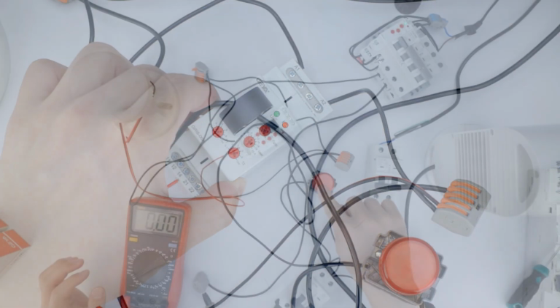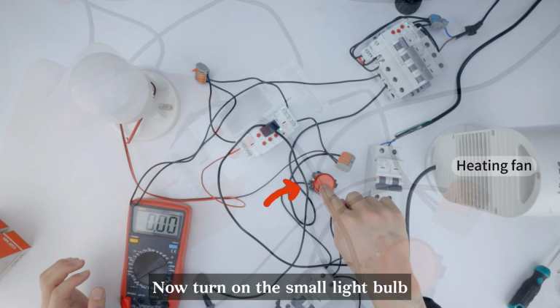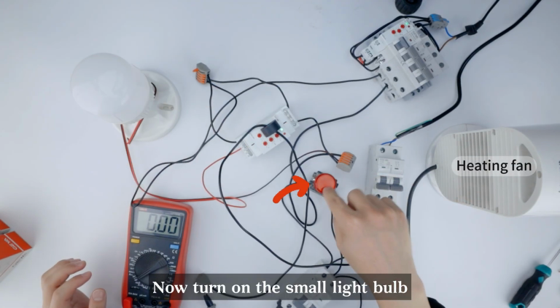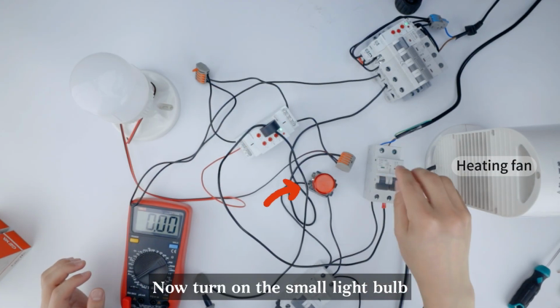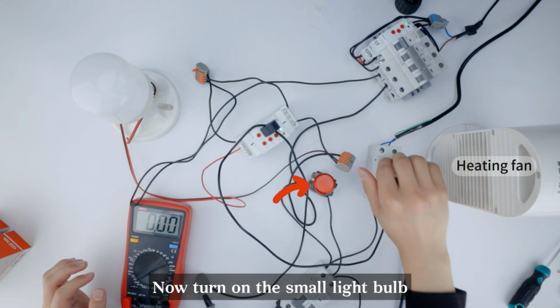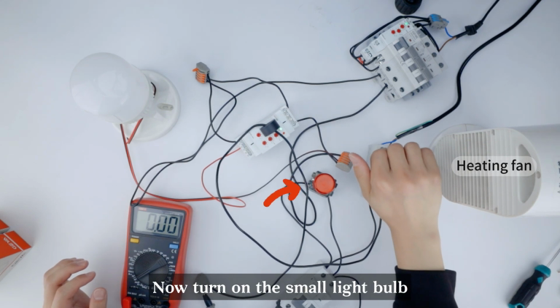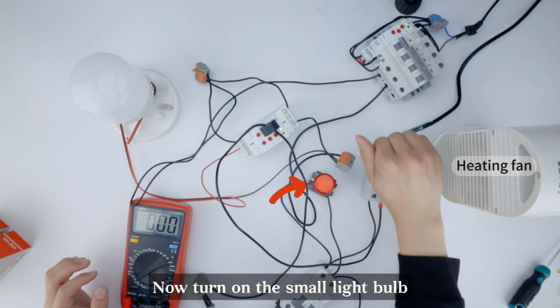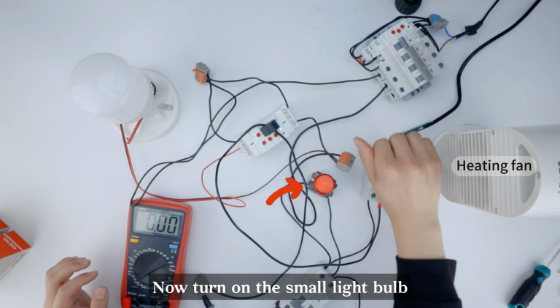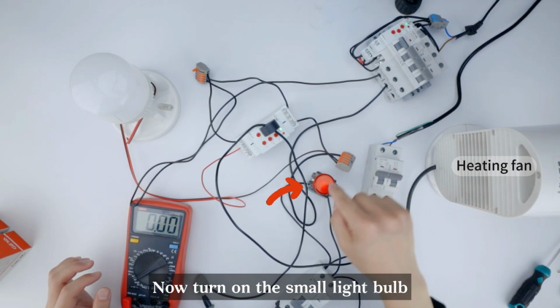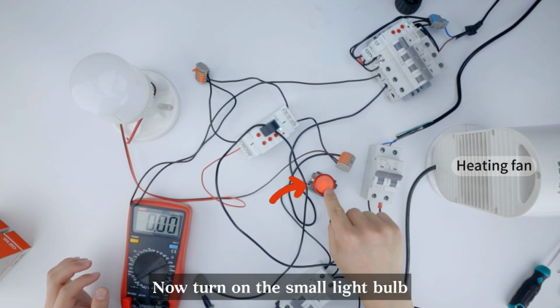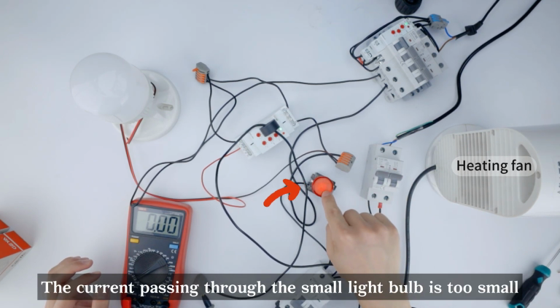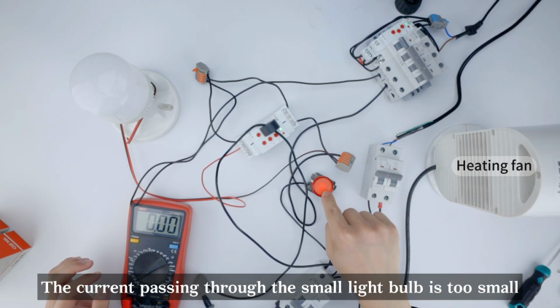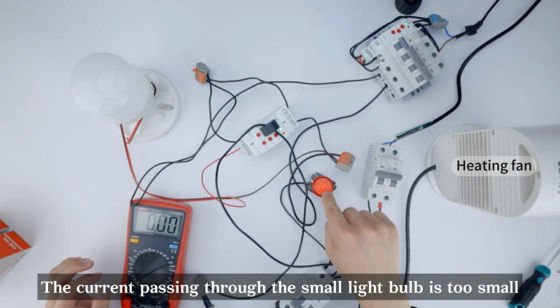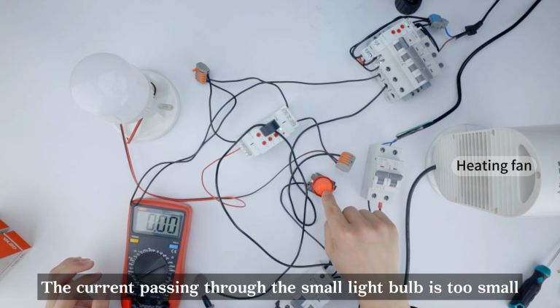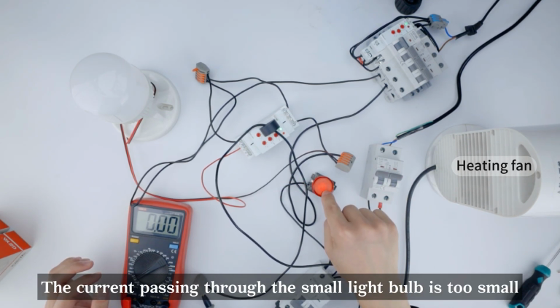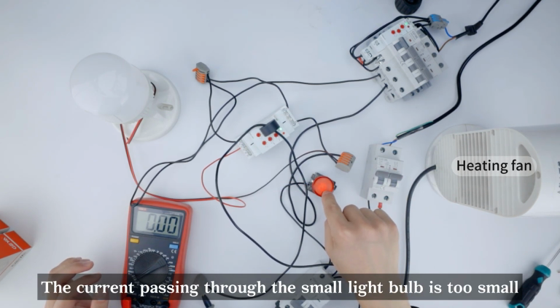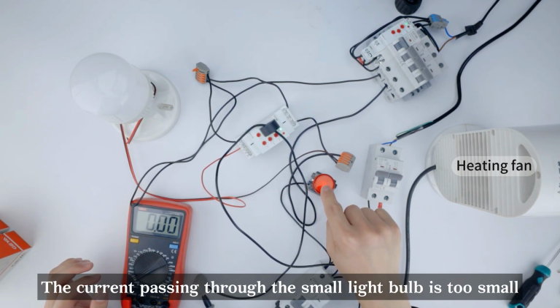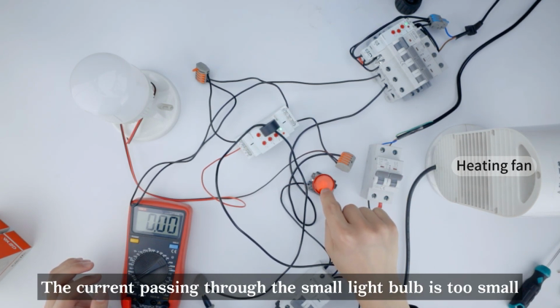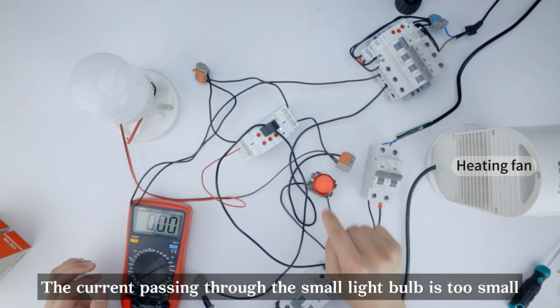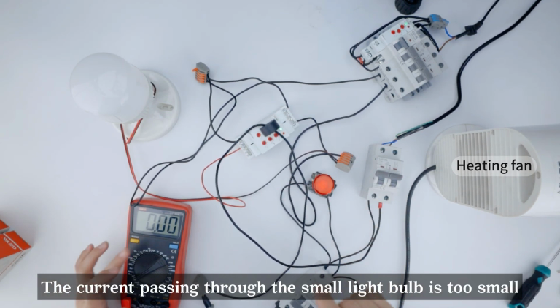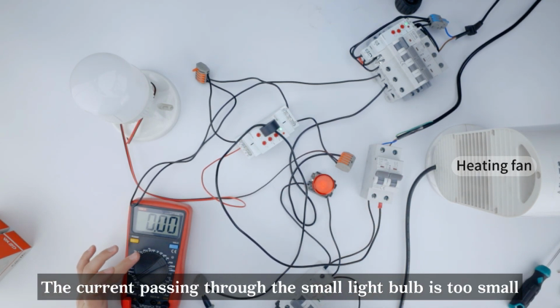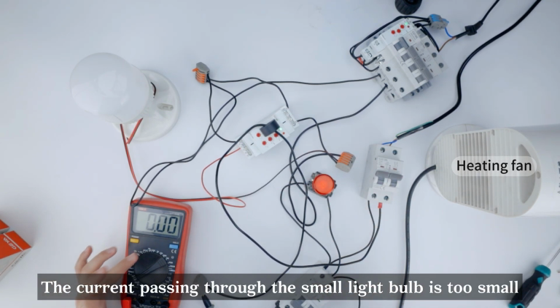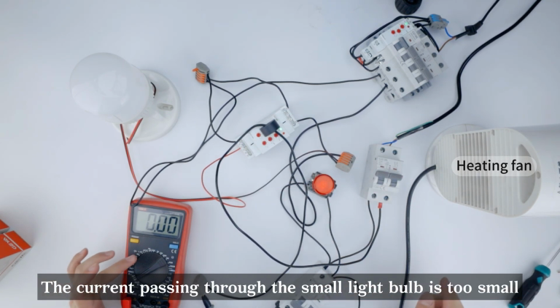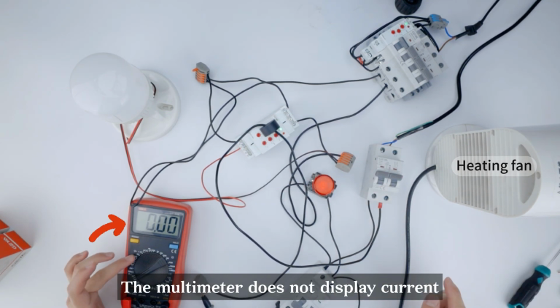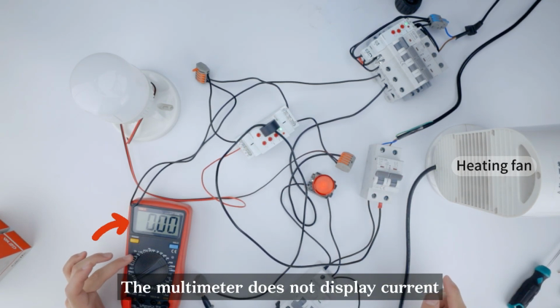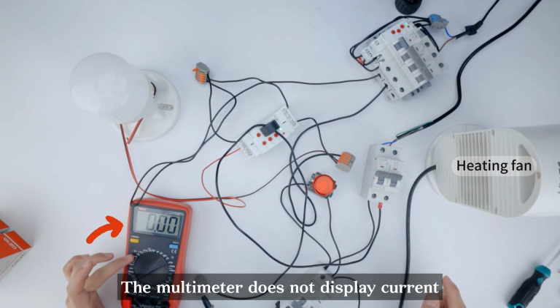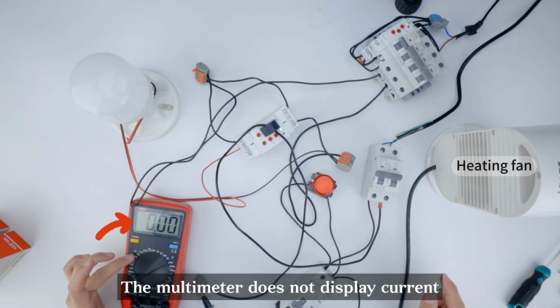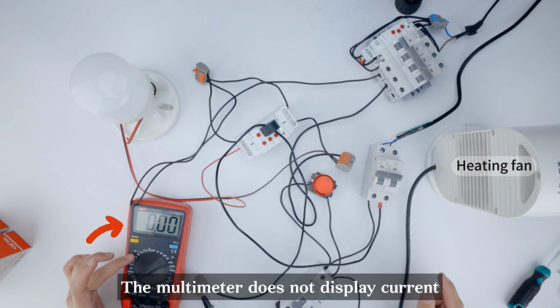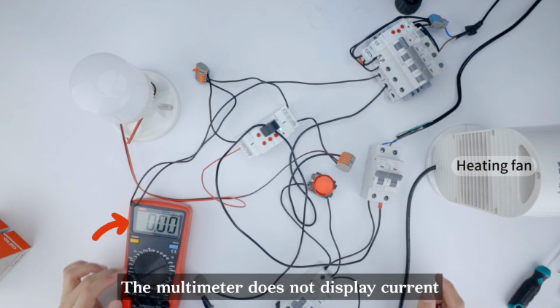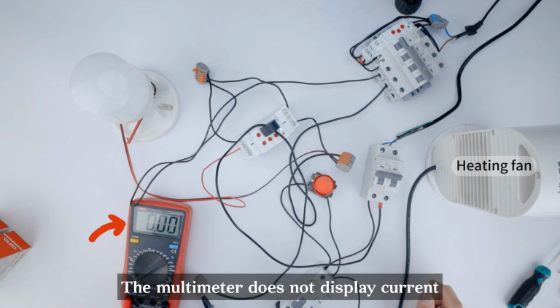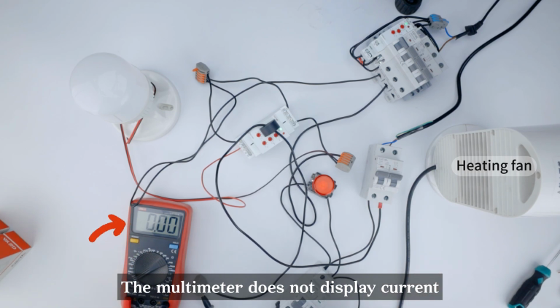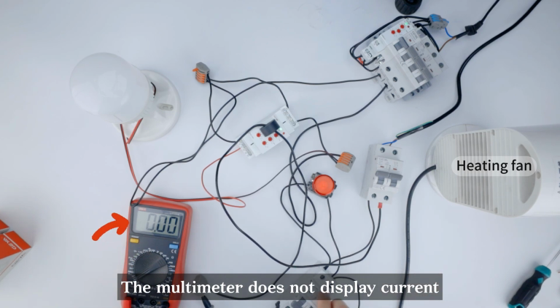Now turn on the small light bulb. The current passing through the small light bulb is too small — the multimeter does not display current.